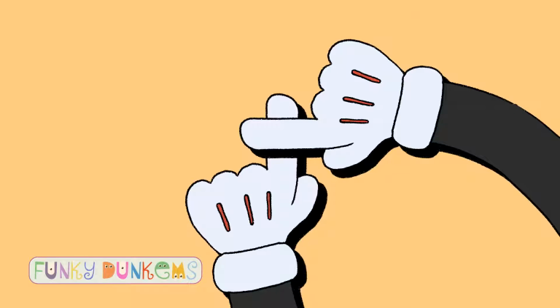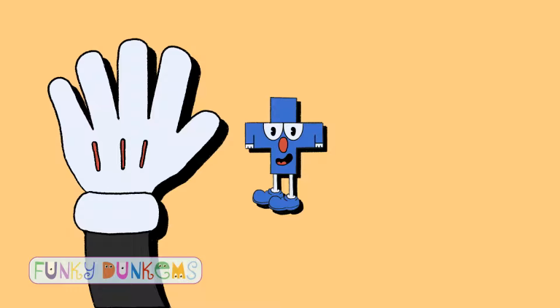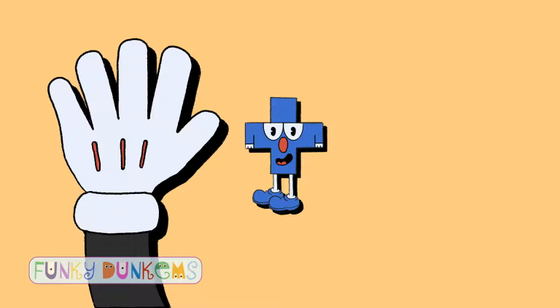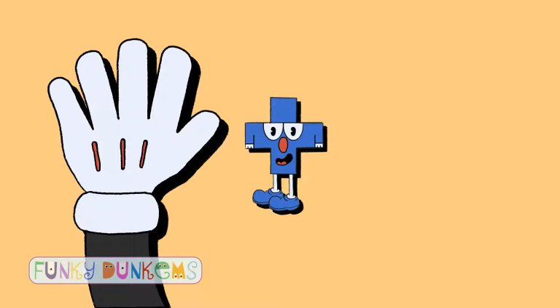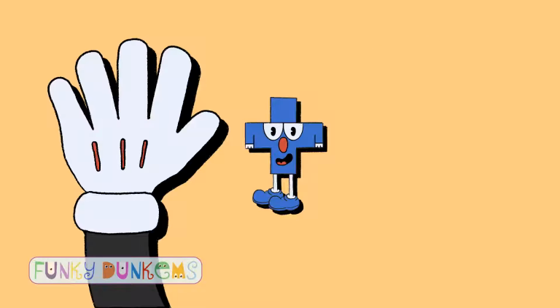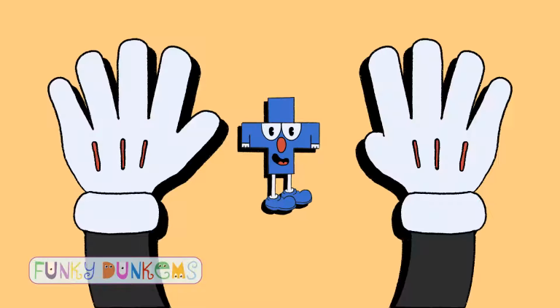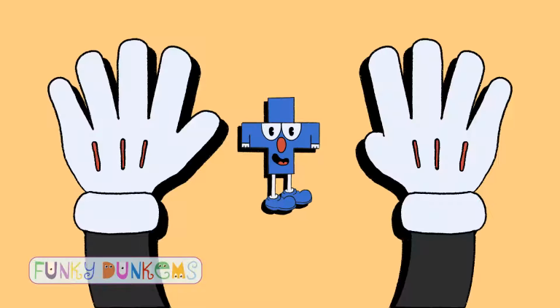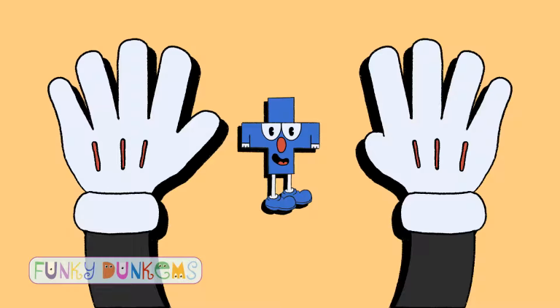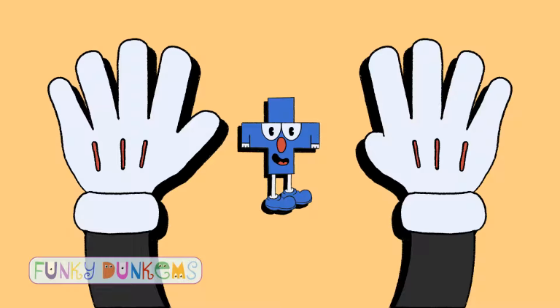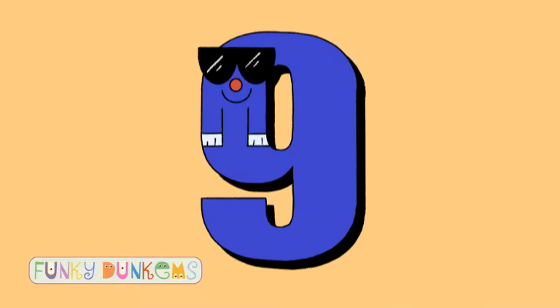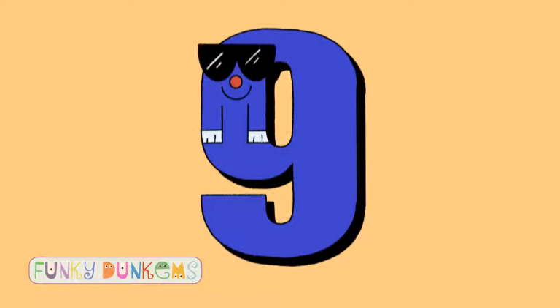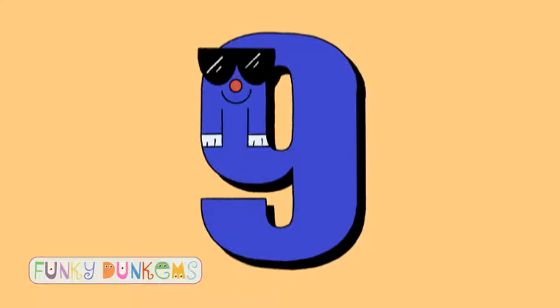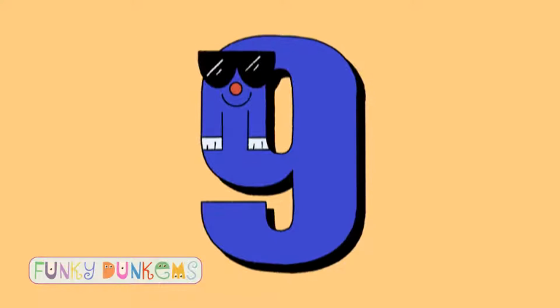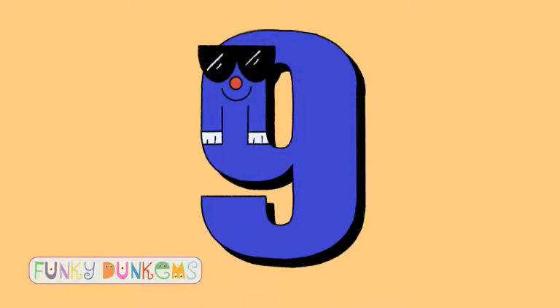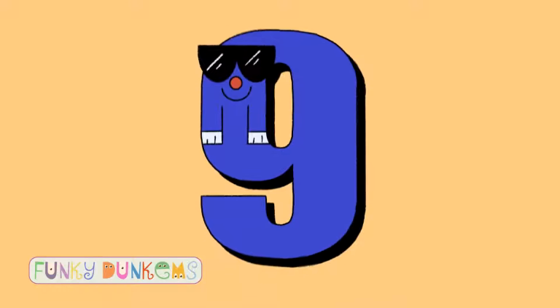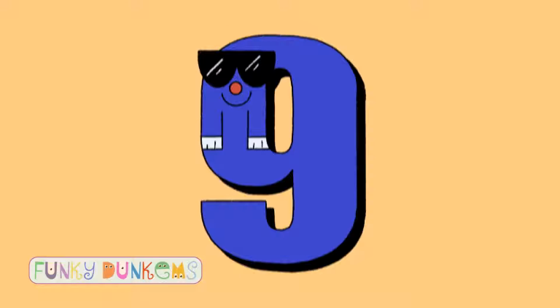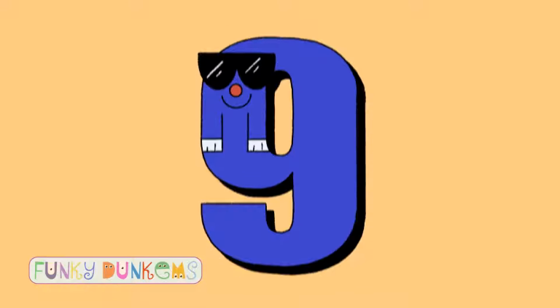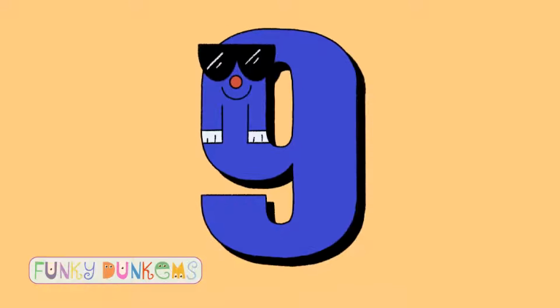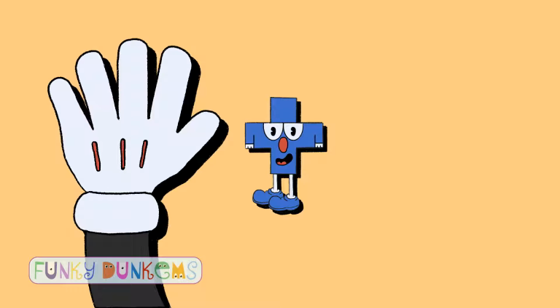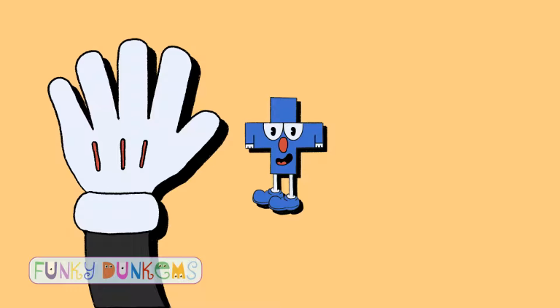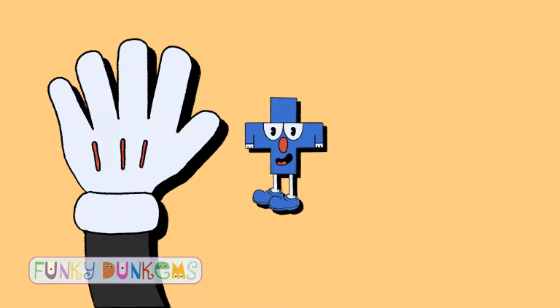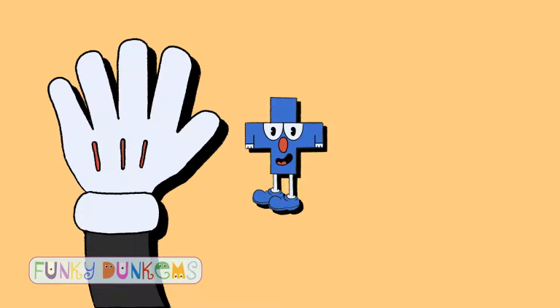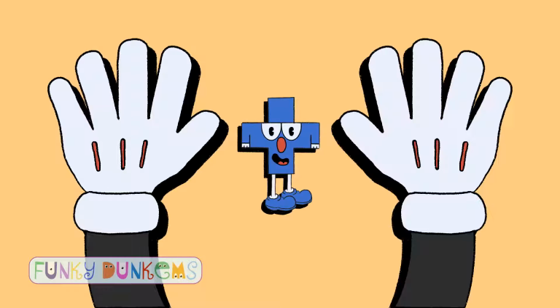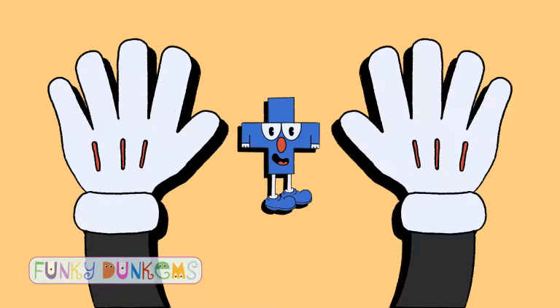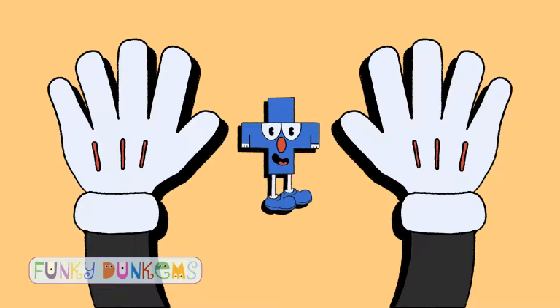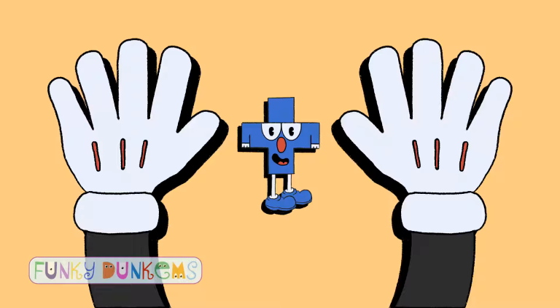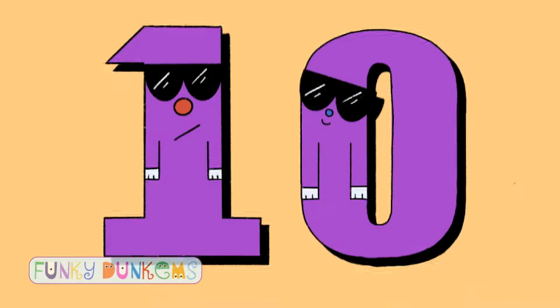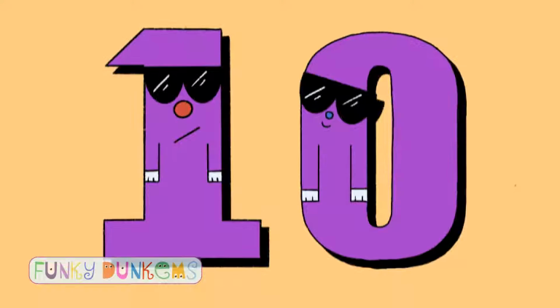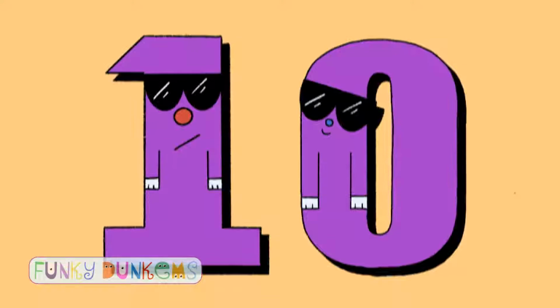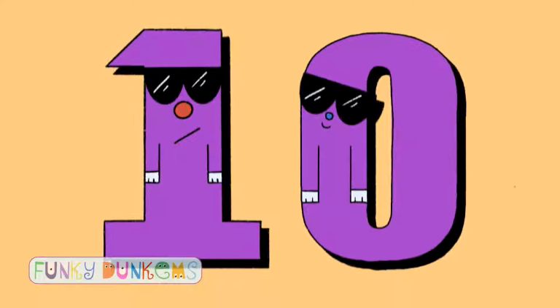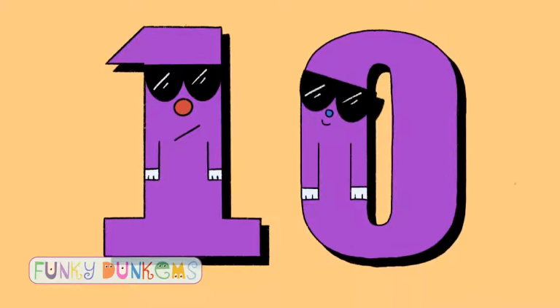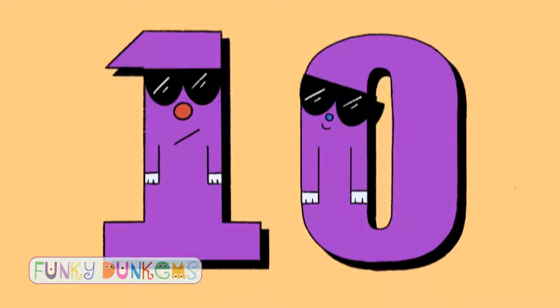Five plus four equals nine. Five plus five equals ten.